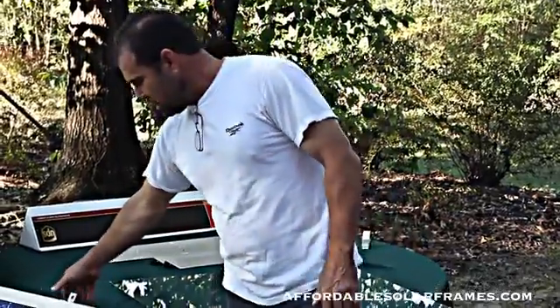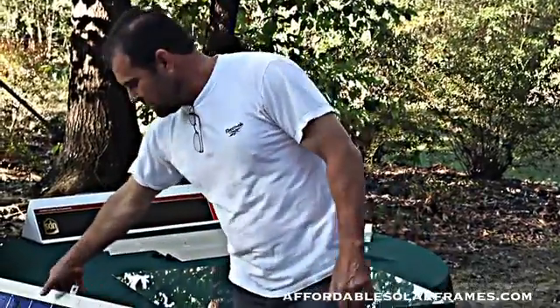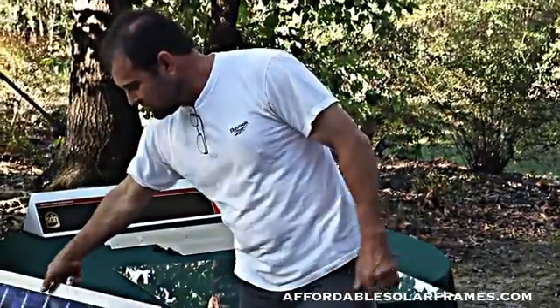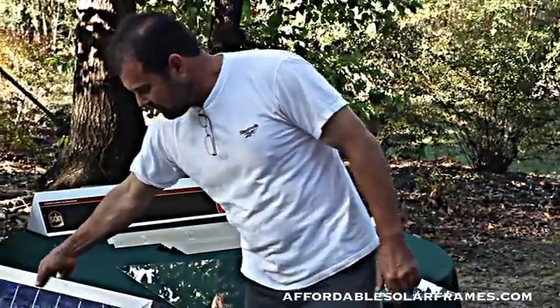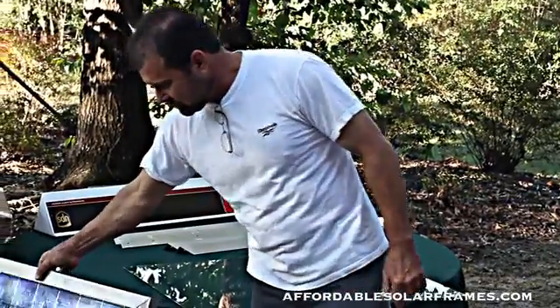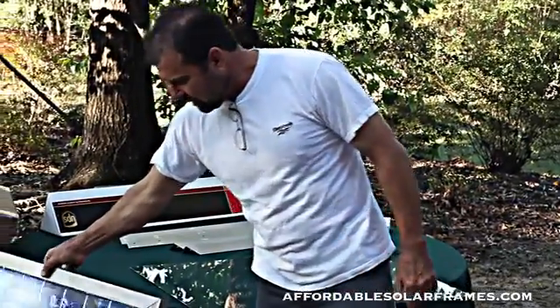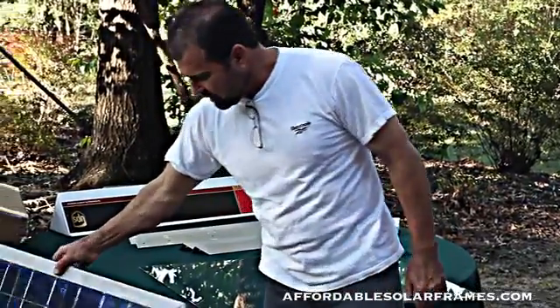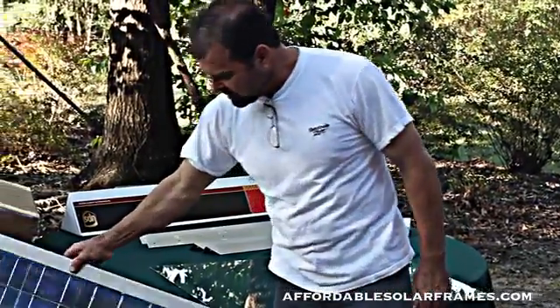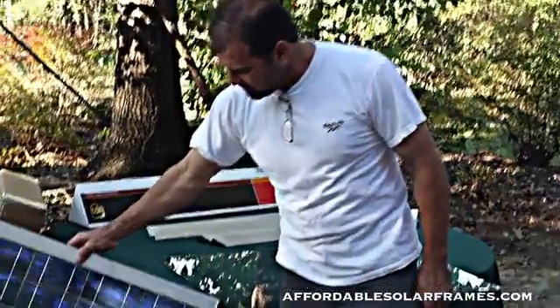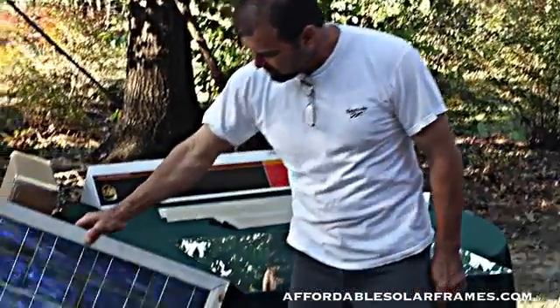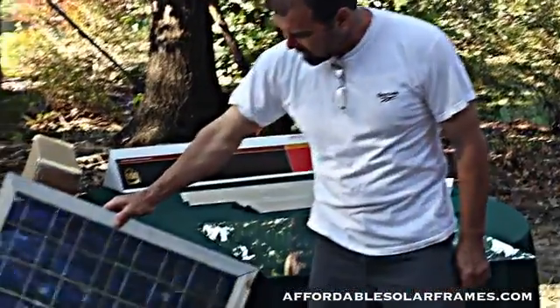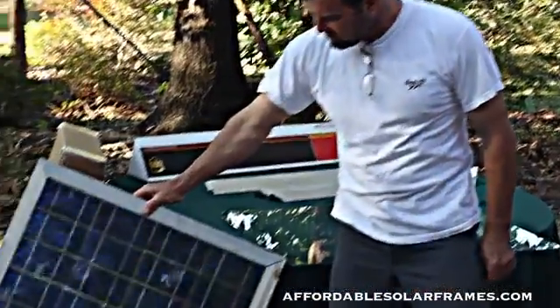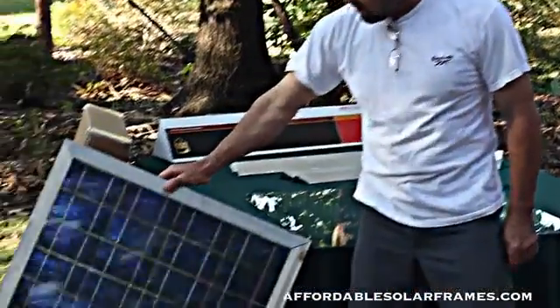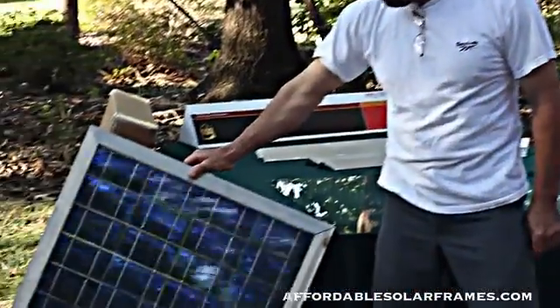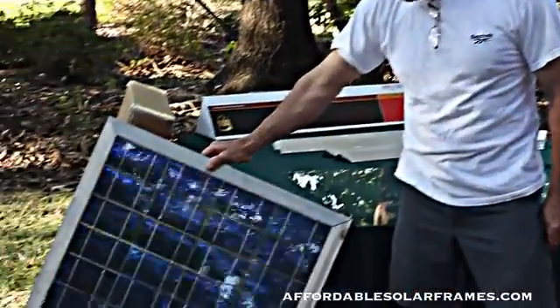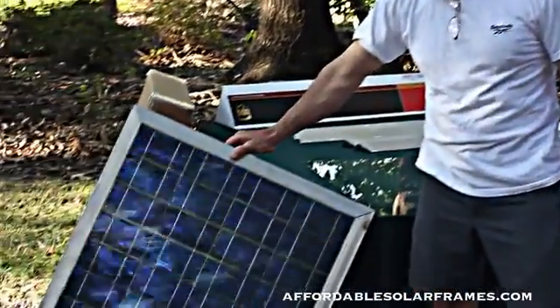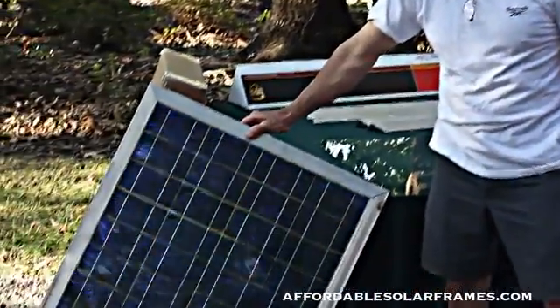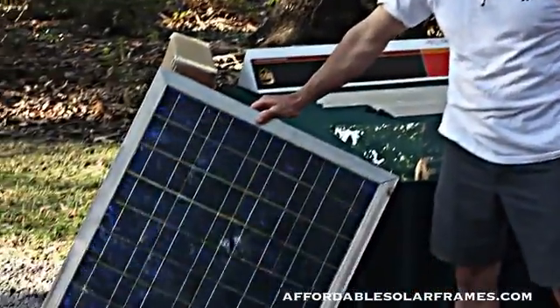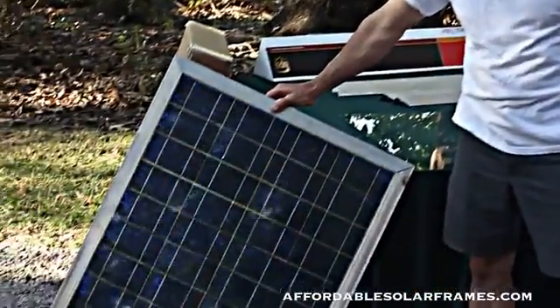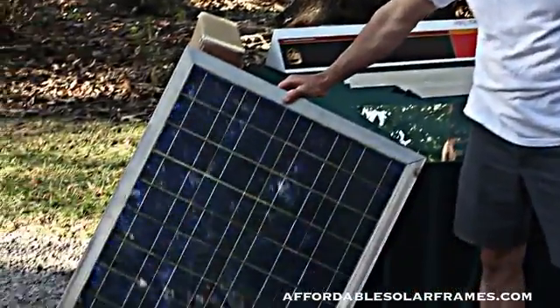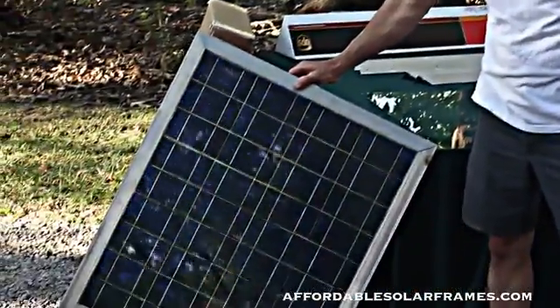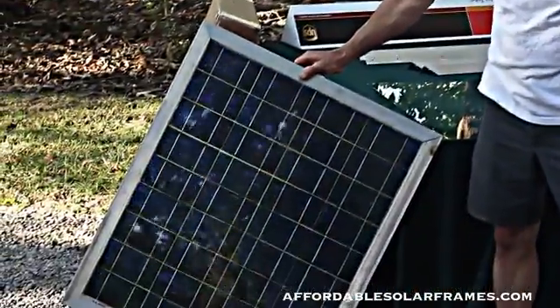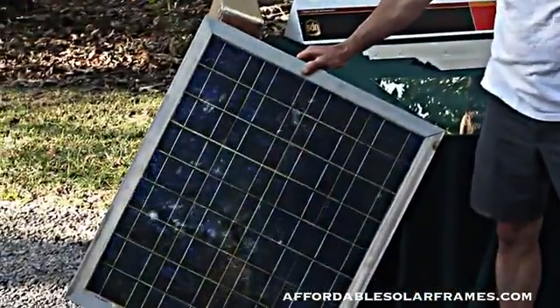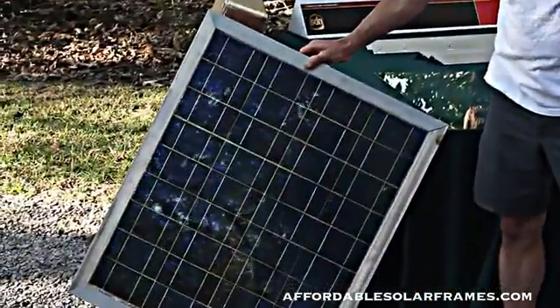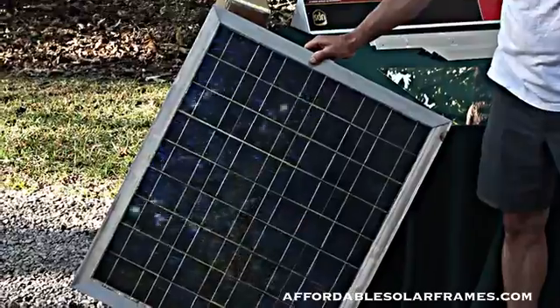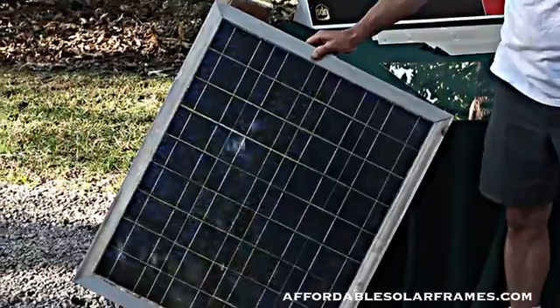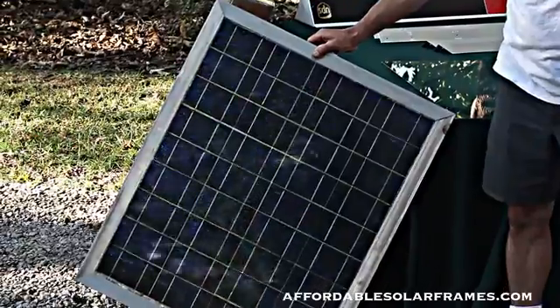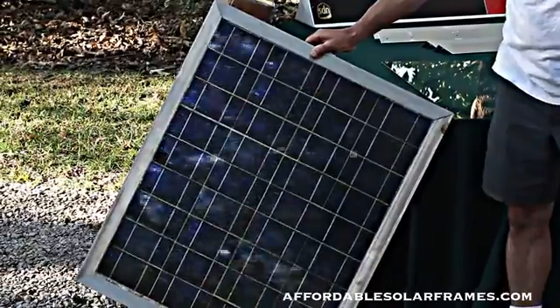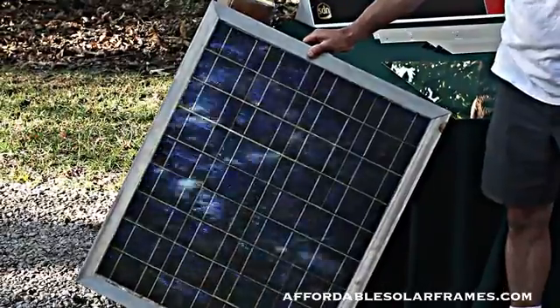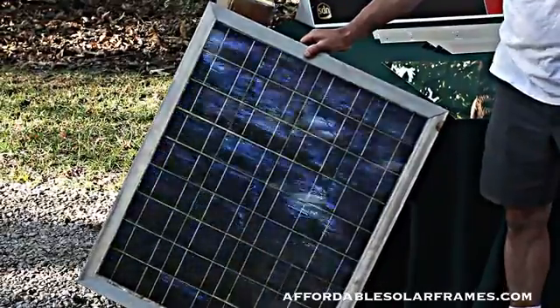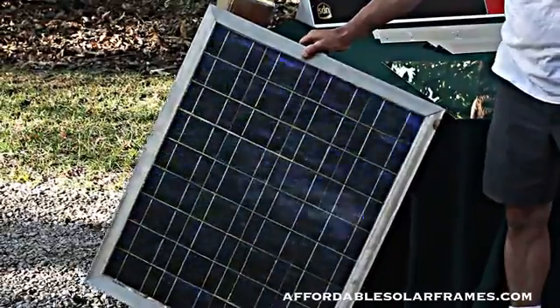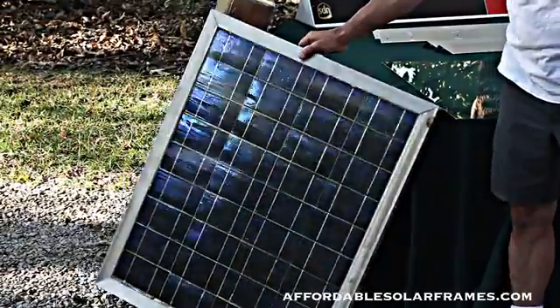This is a finished product. This one I took off my personal solar array. It's a couple of years old.